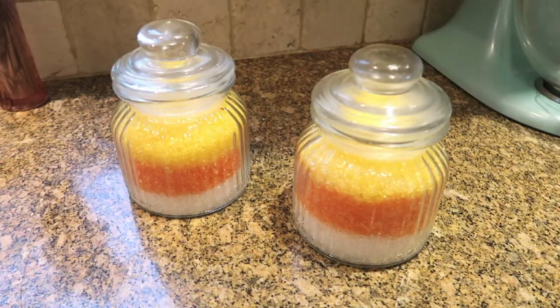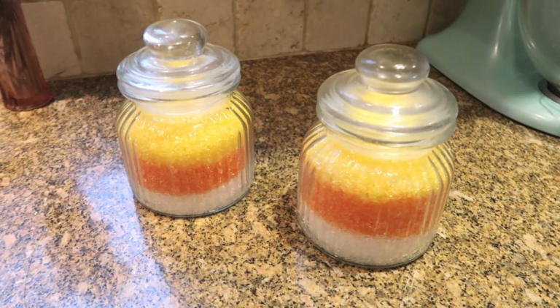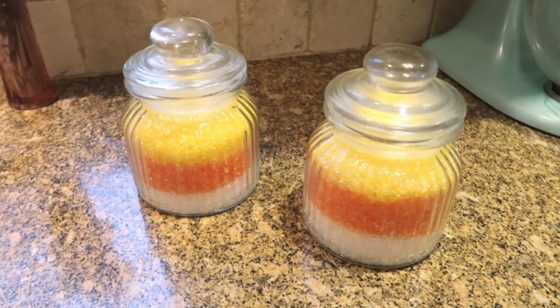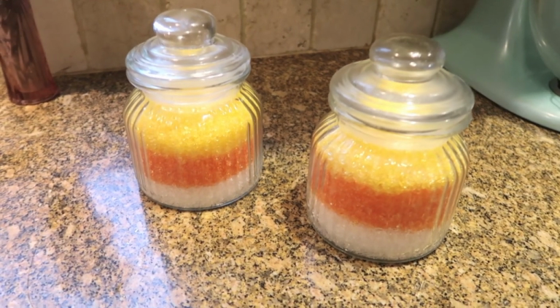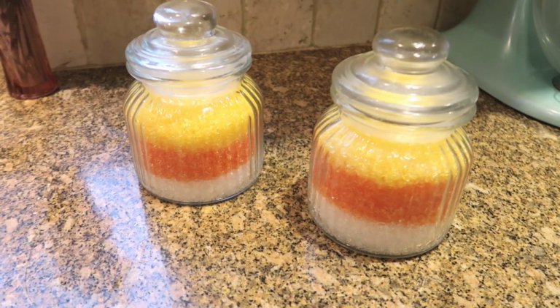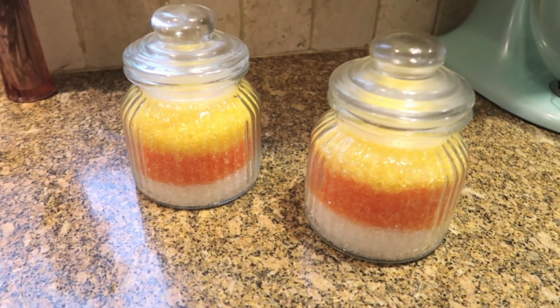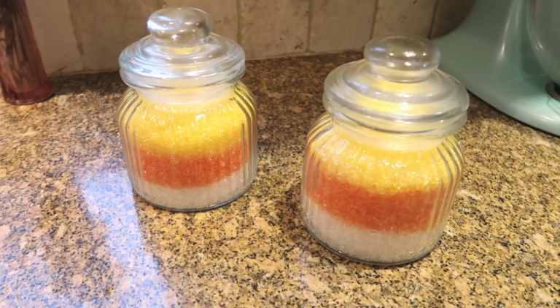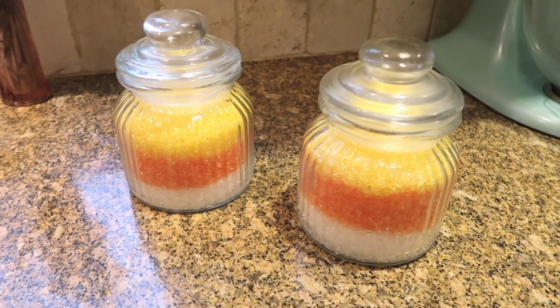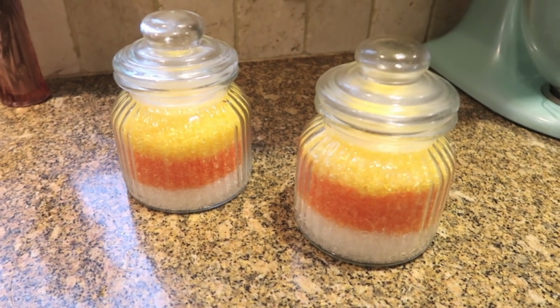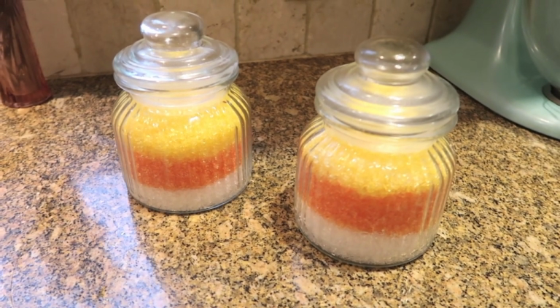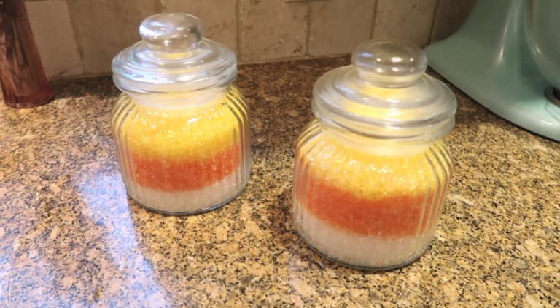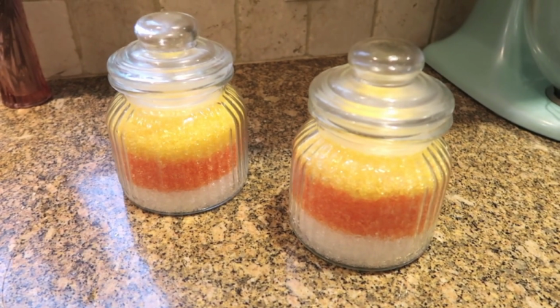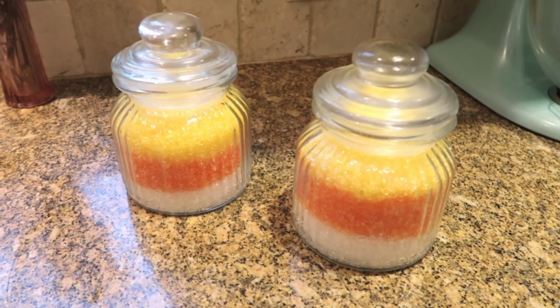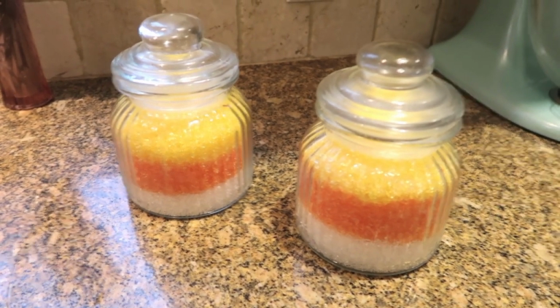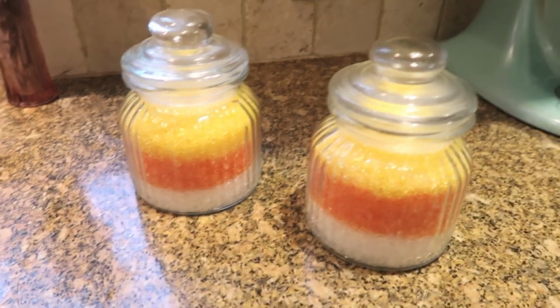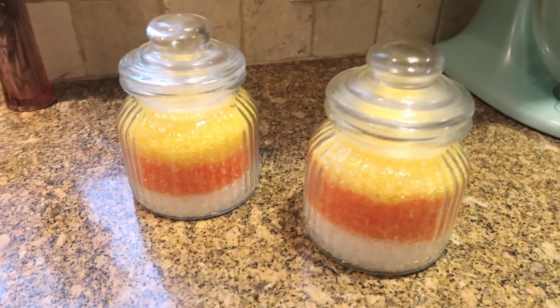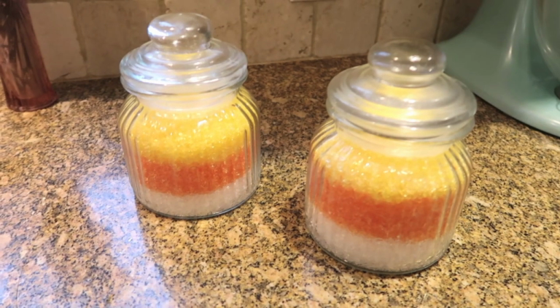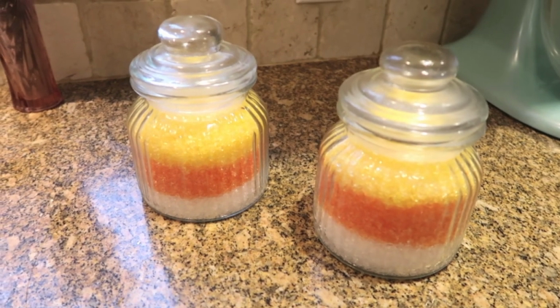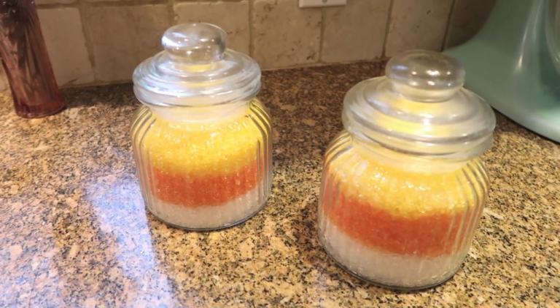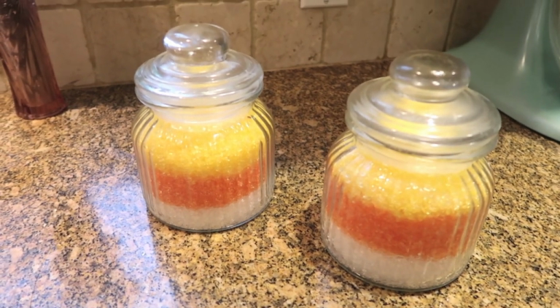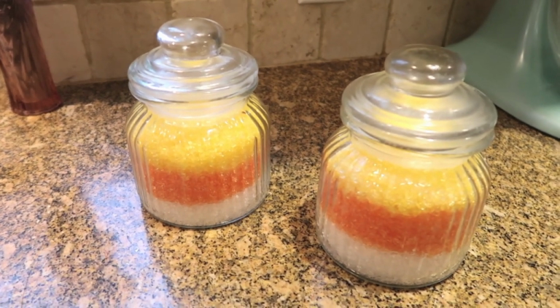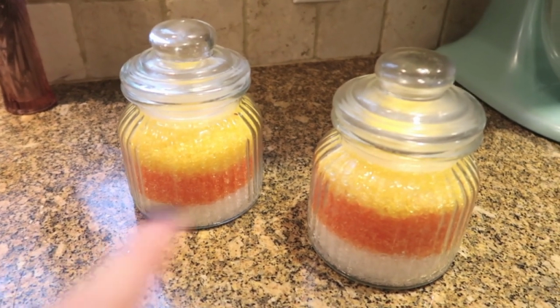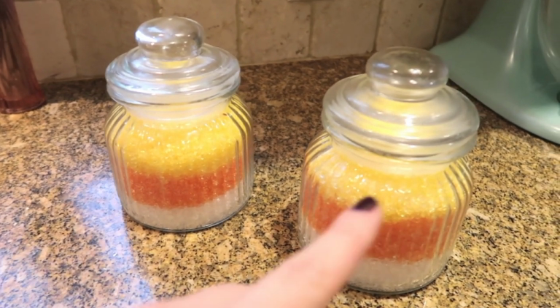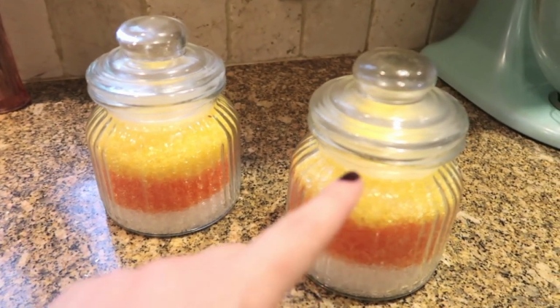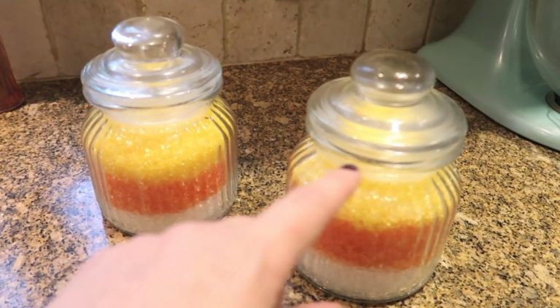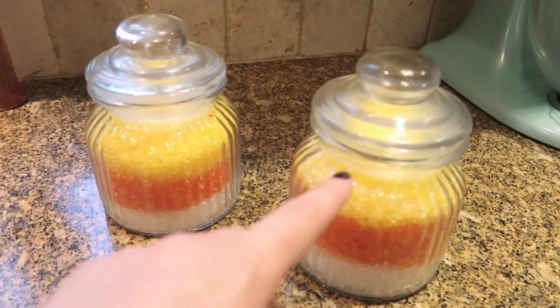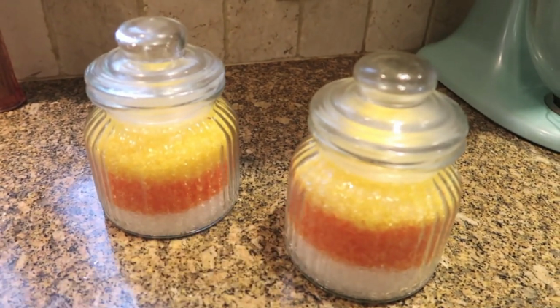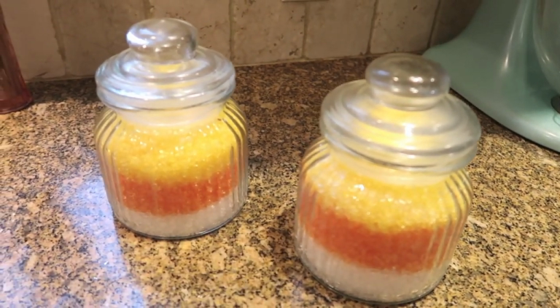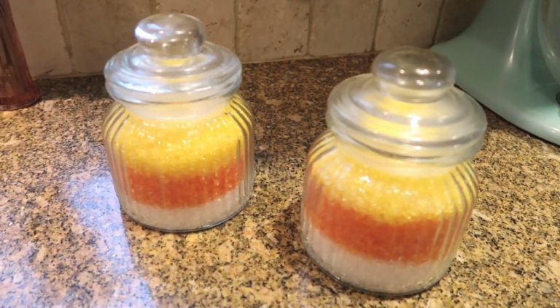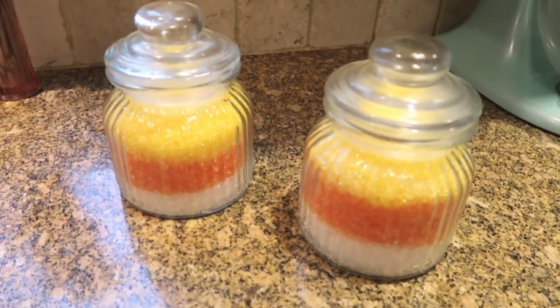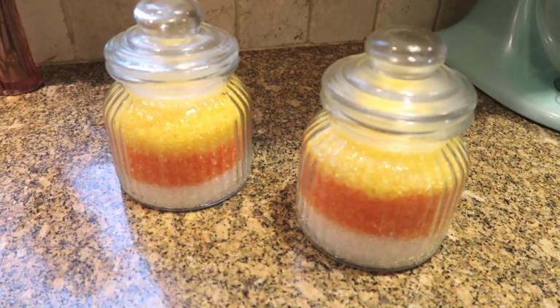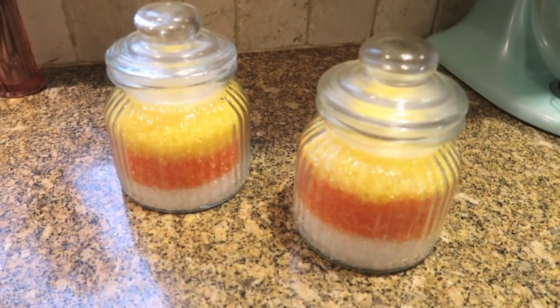Here they are — I think they're so cute! I used three bags of Epsom salt to get these nice sized jars, and I'm going to add a little decorative ribbon to finish it off.